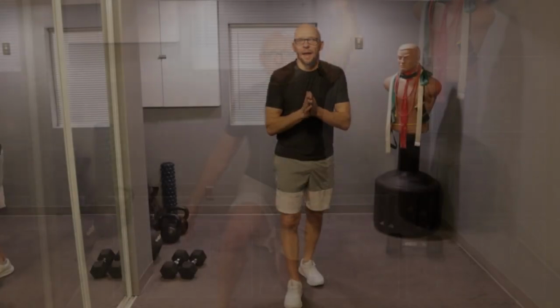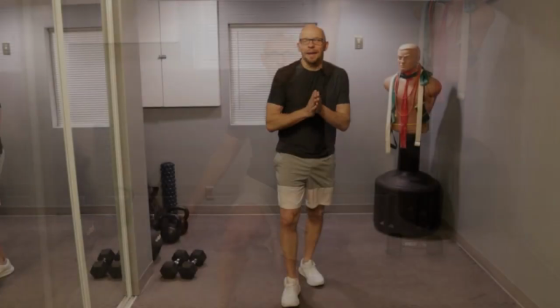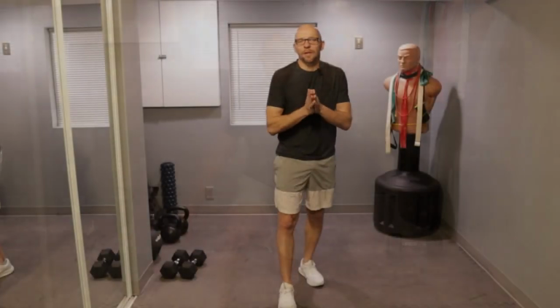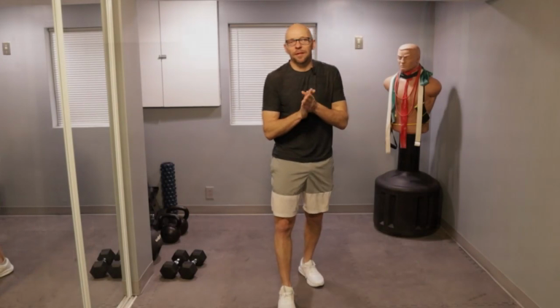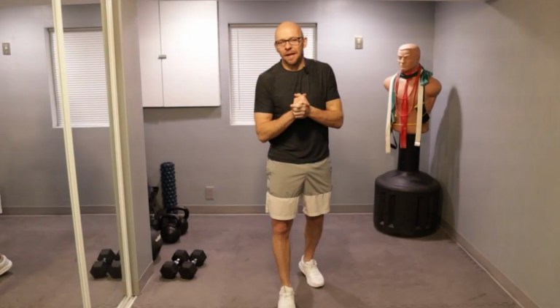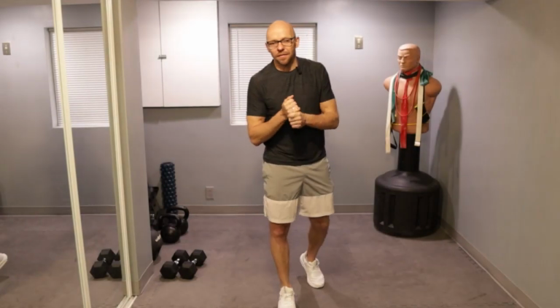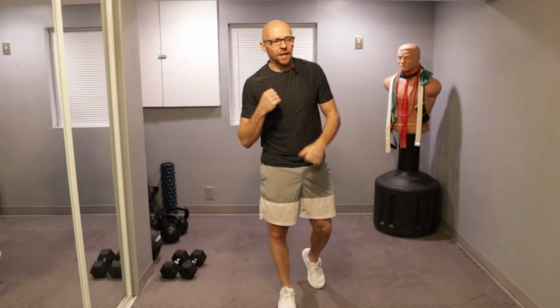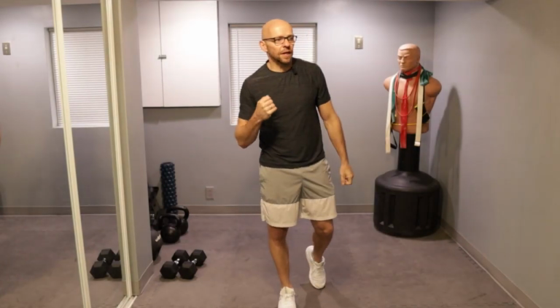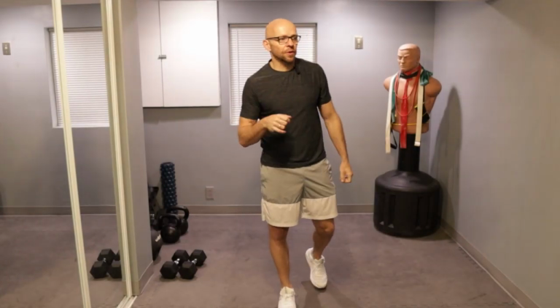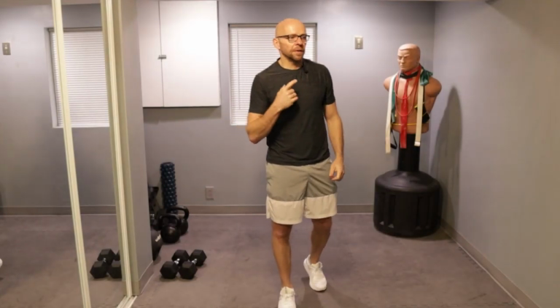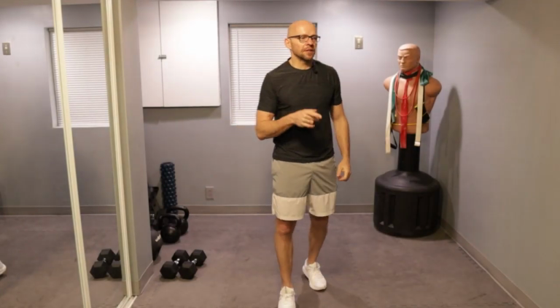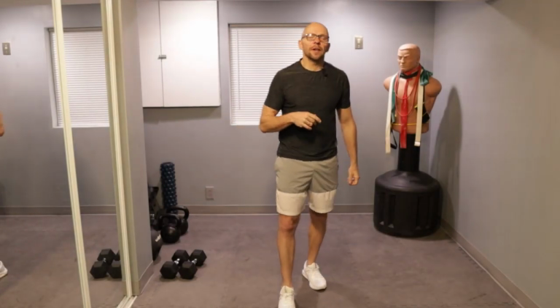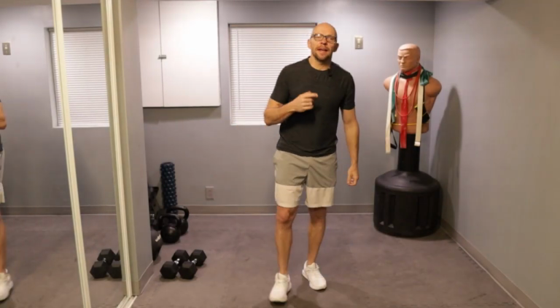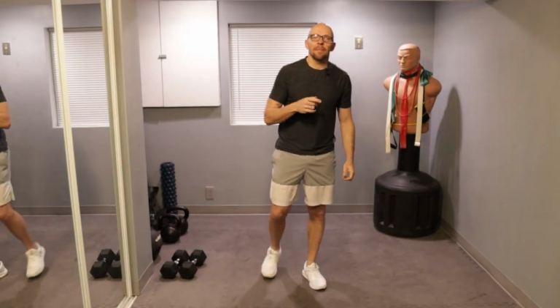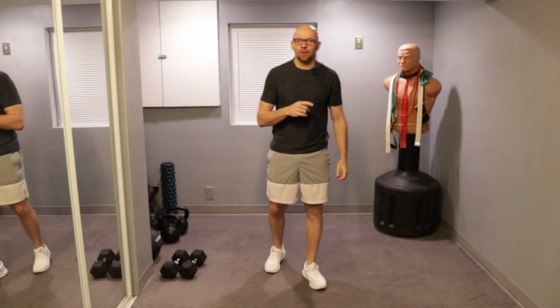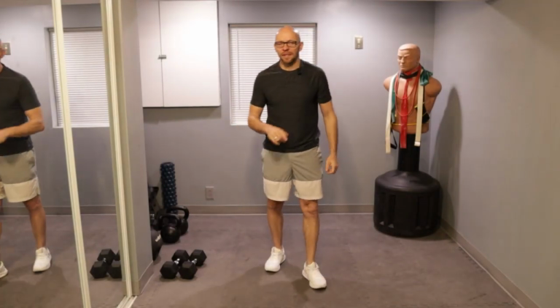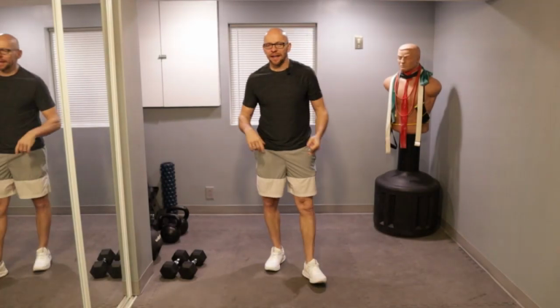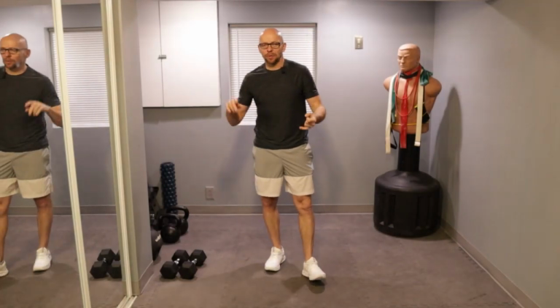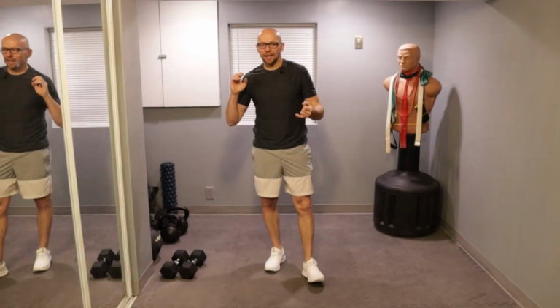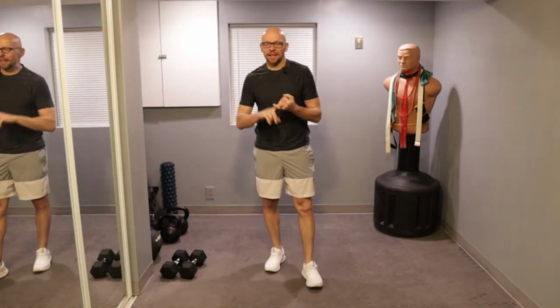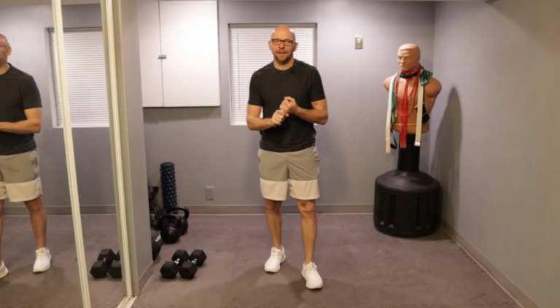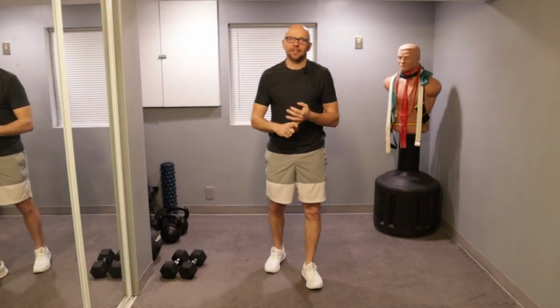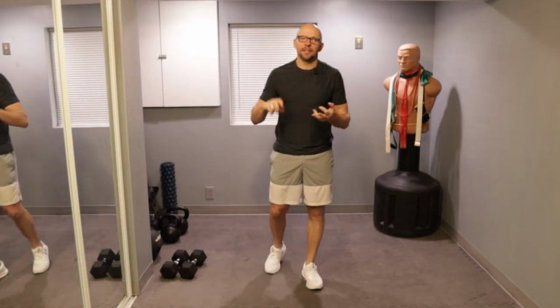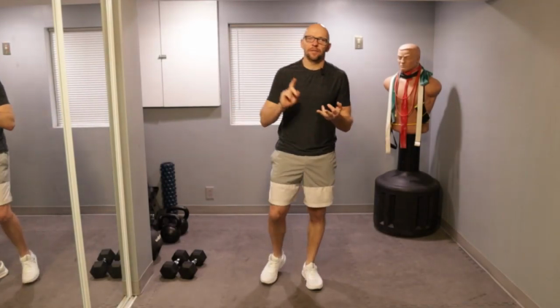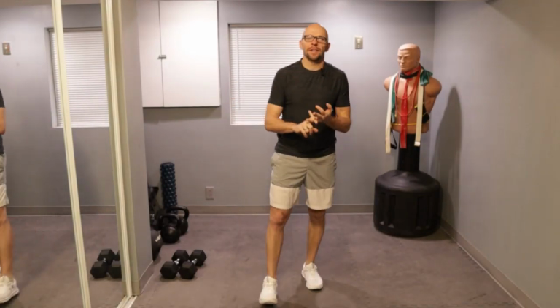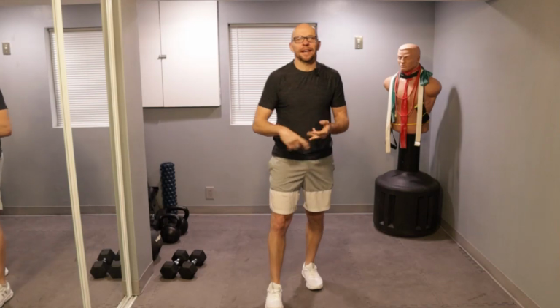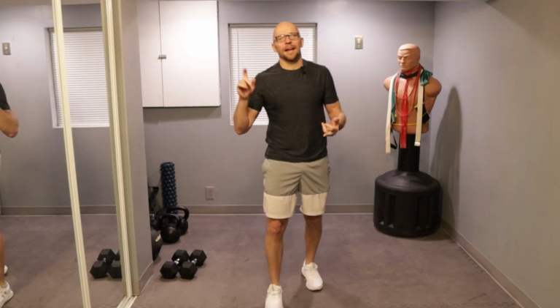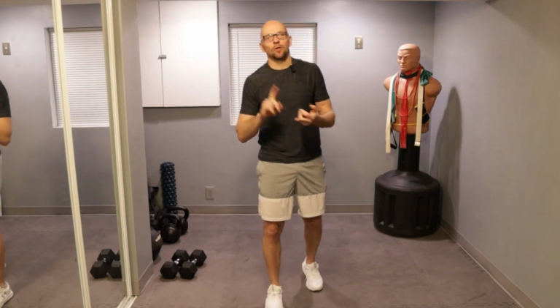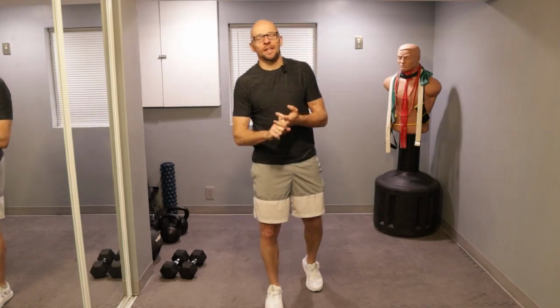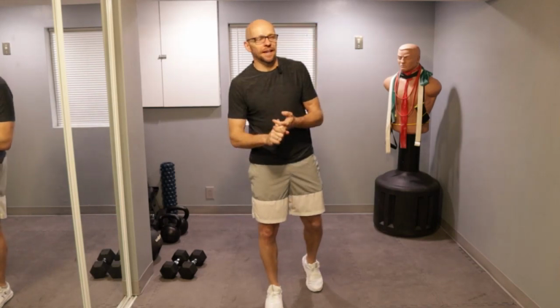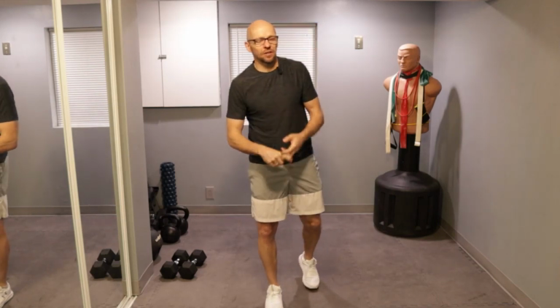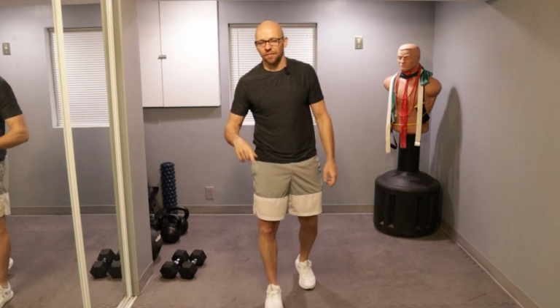Hey guys, welcome back to Fit After 50. In today's workout, we'll get started in about 20 seconds. We got 10 different exercises, 40 seconds on, 20 seconds off.